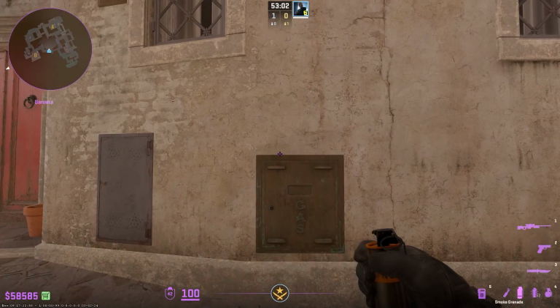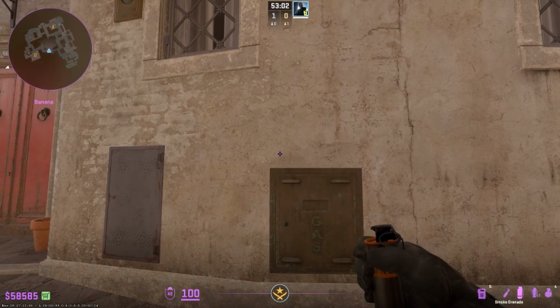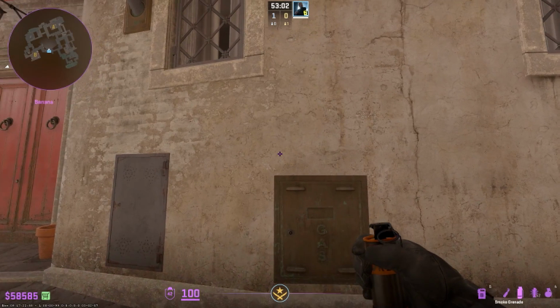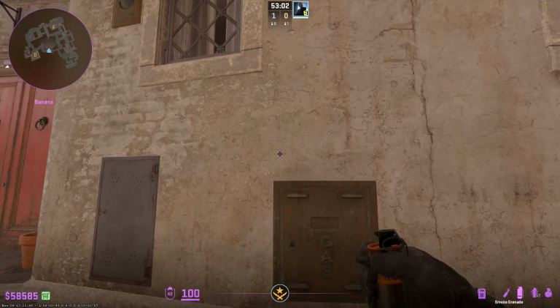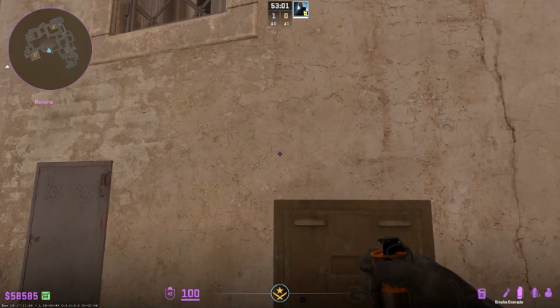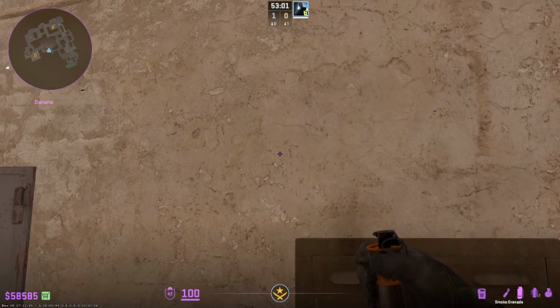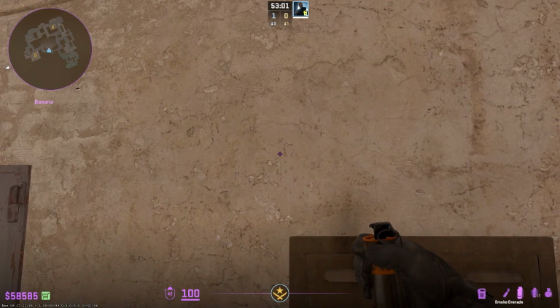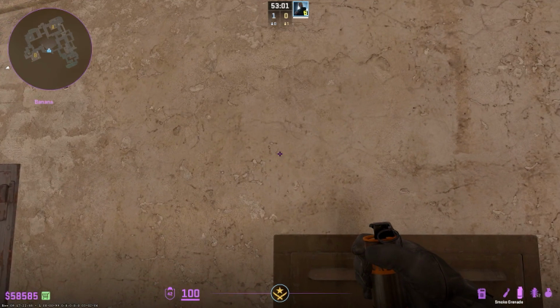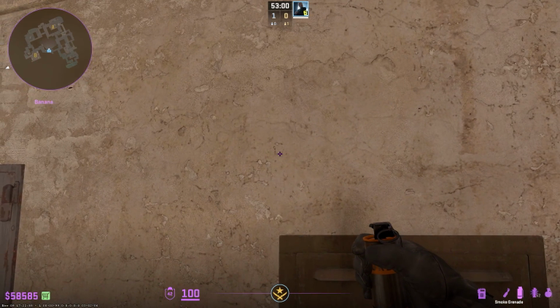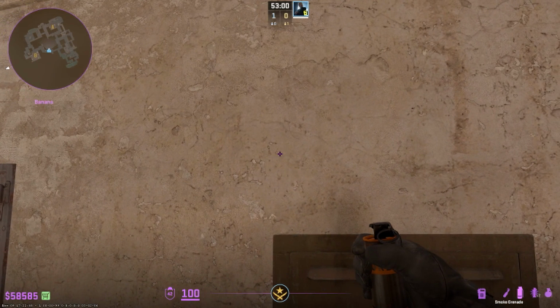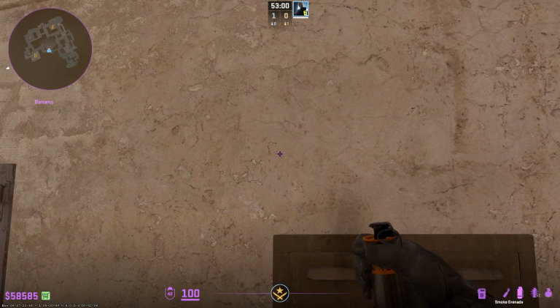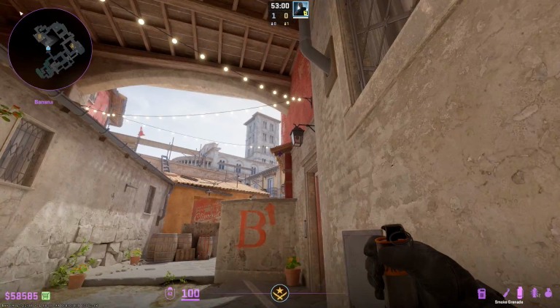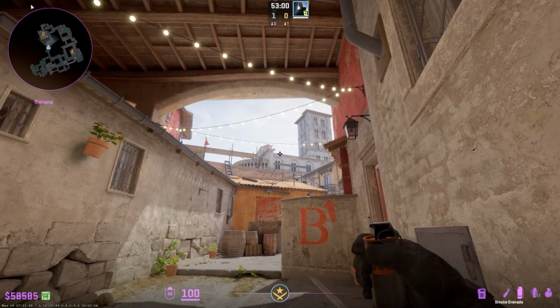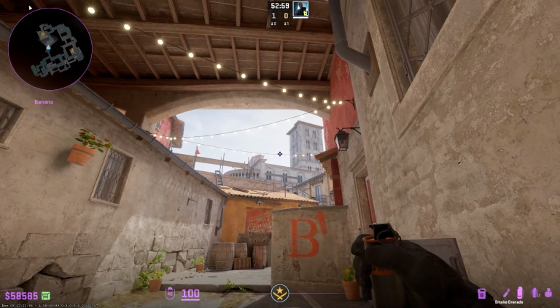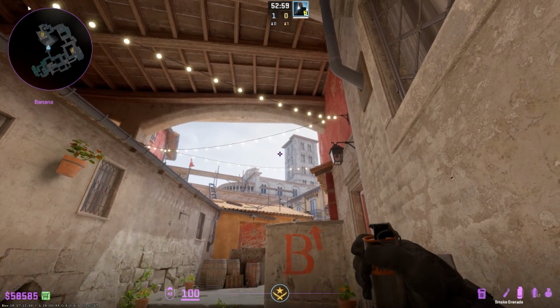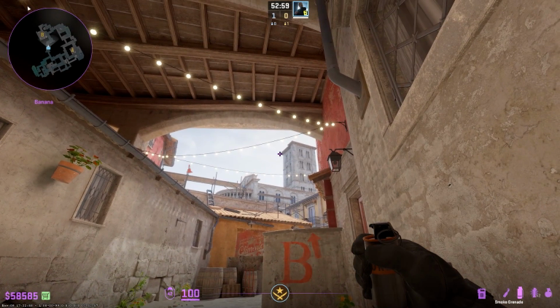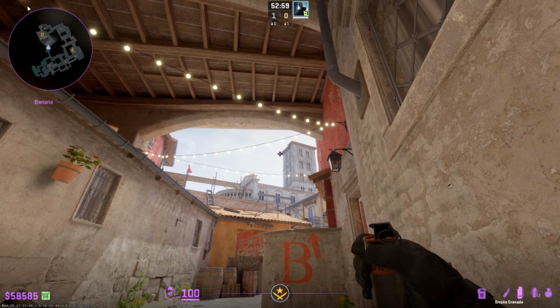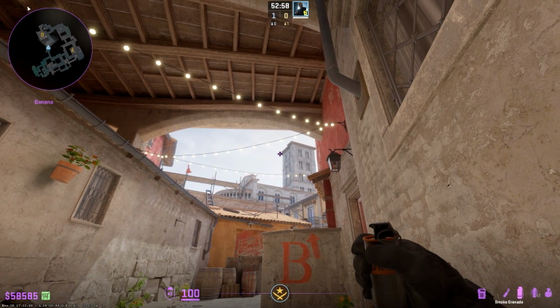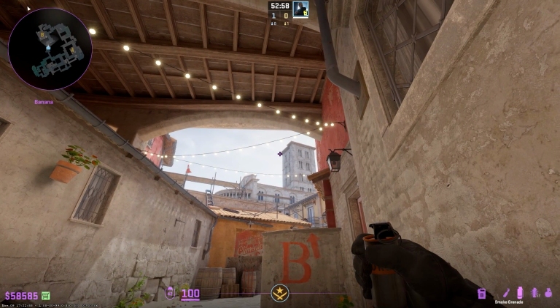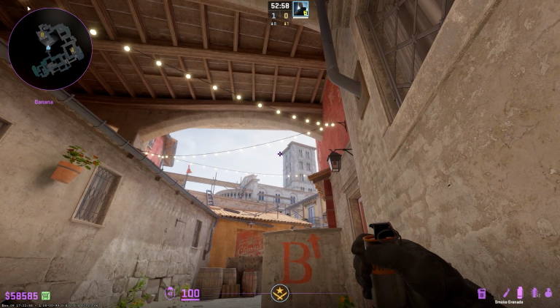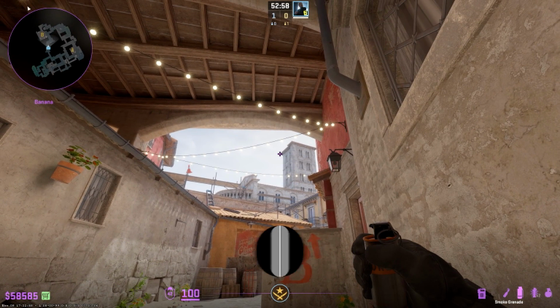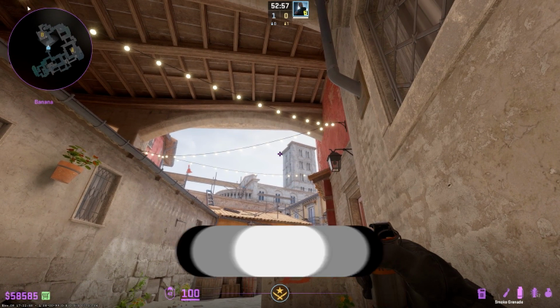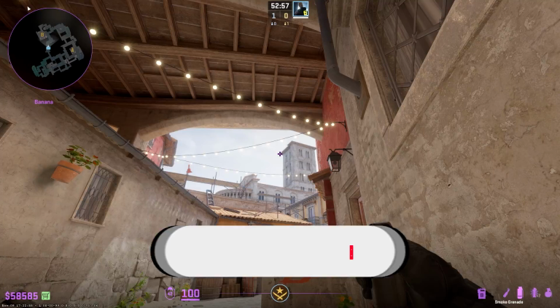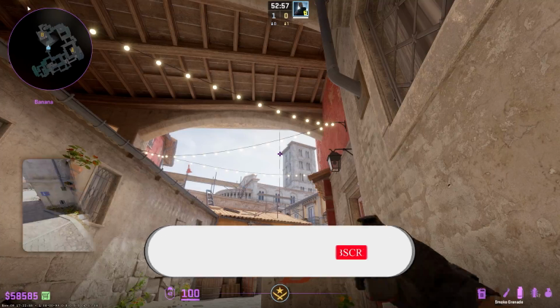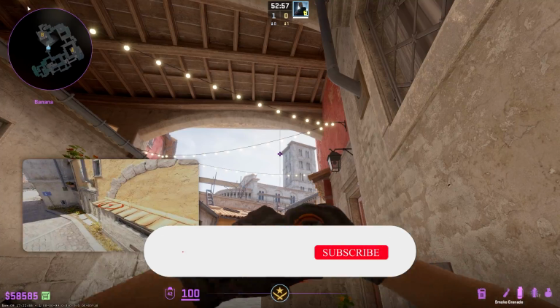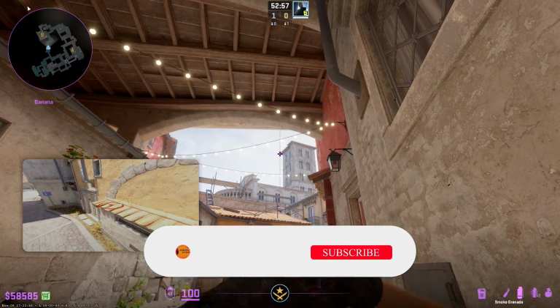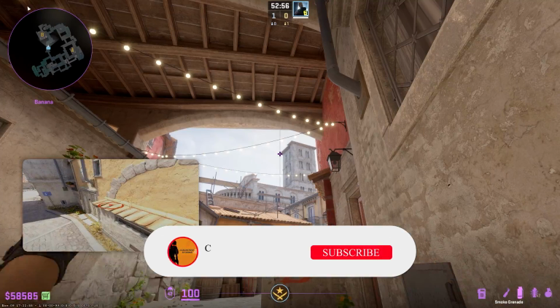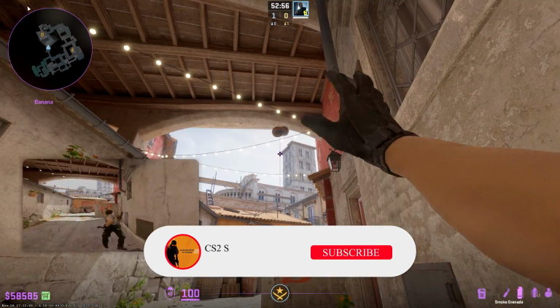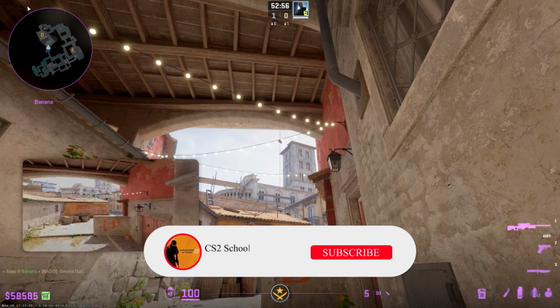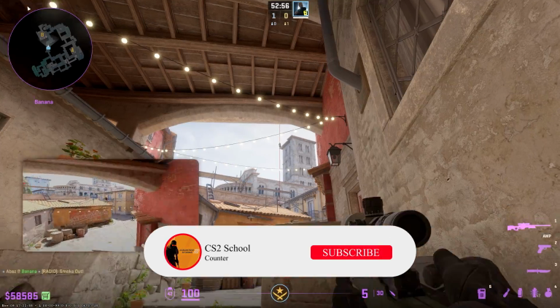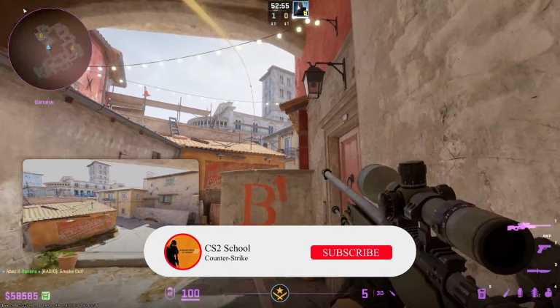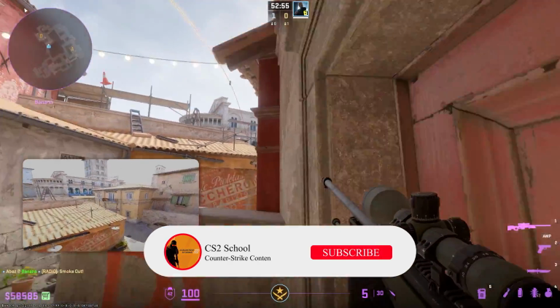Four best smokes for B-Sight on Inferno. Number 1: This smoke will cover CT and boost.